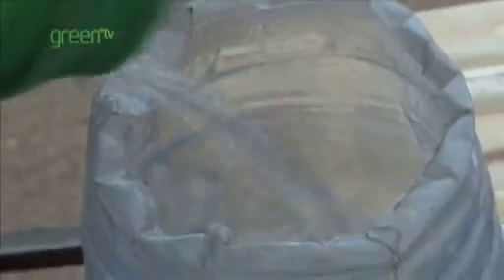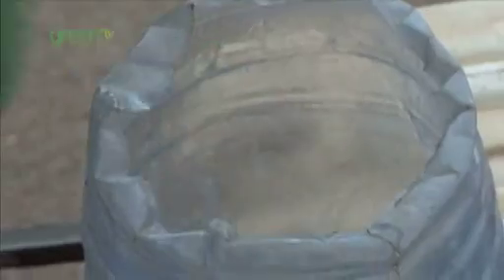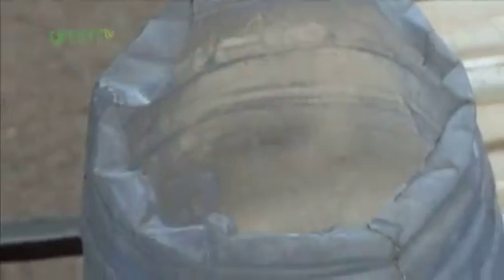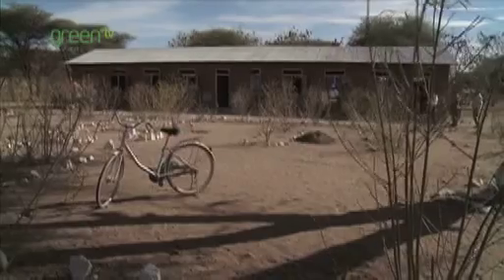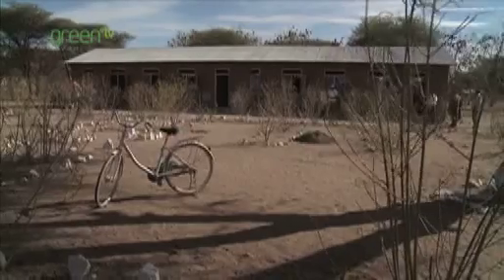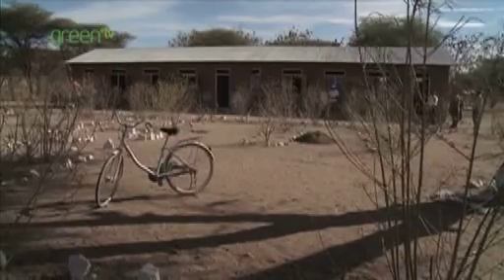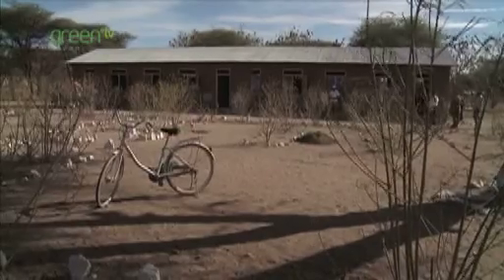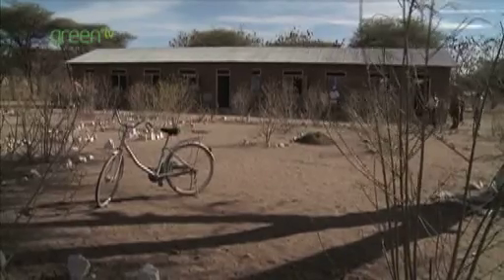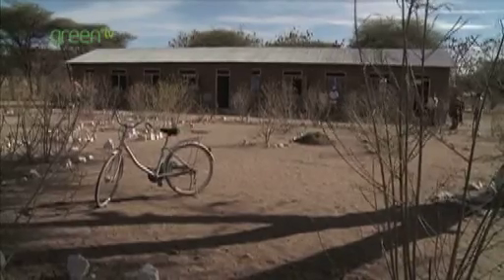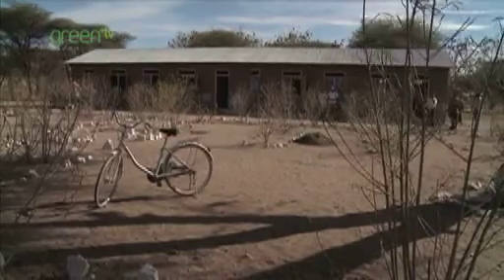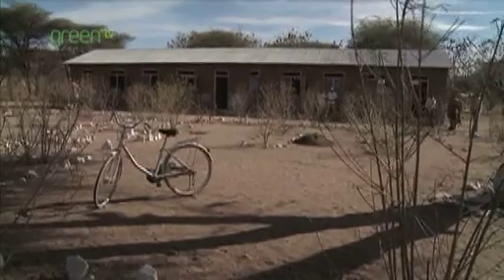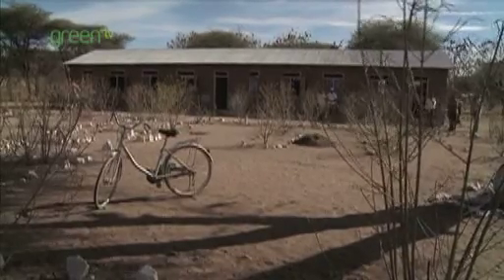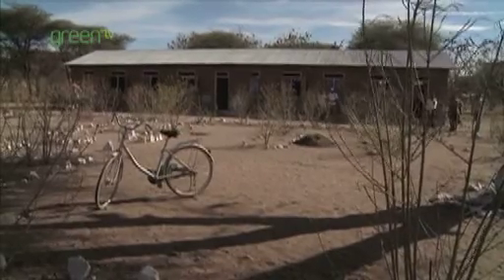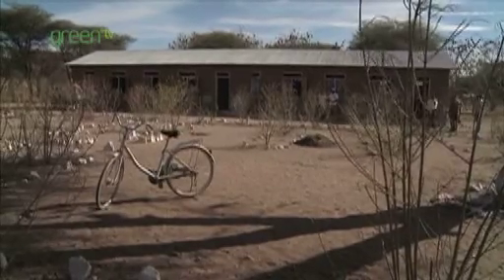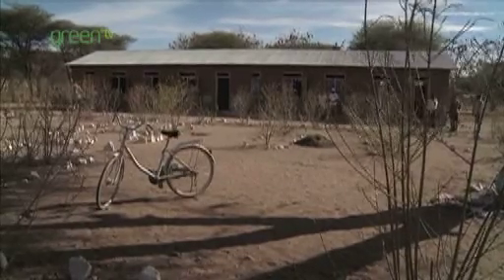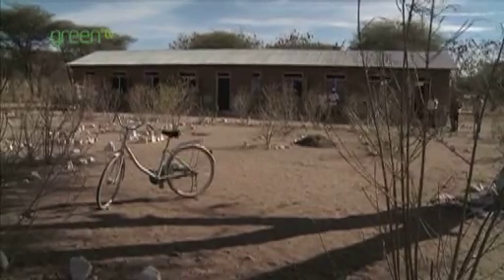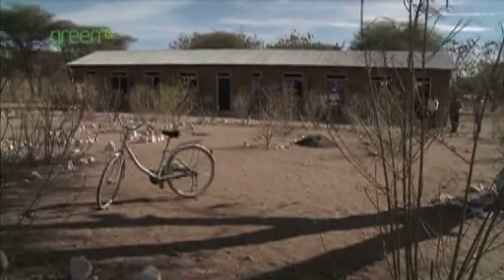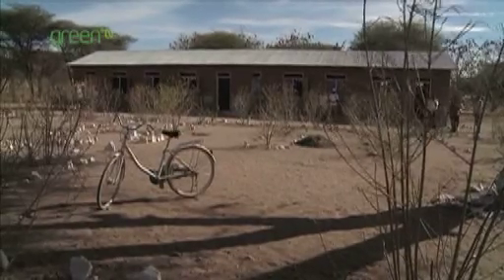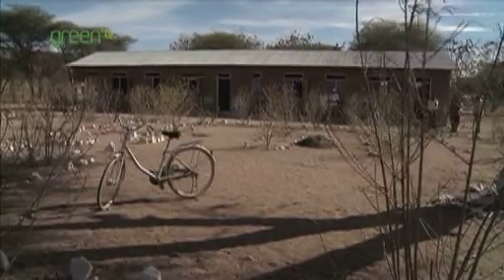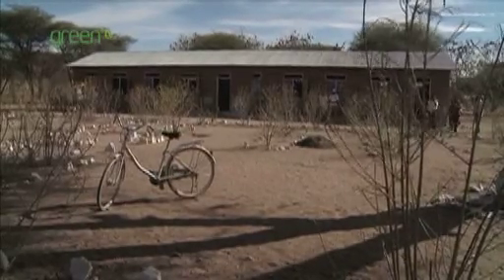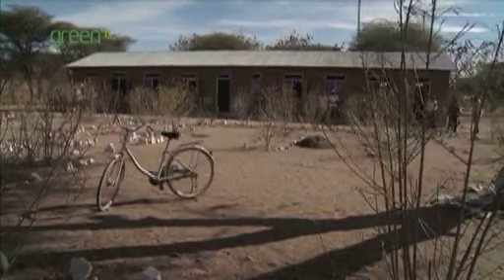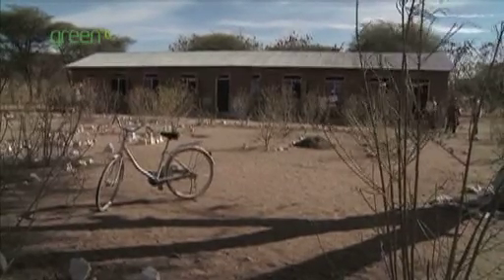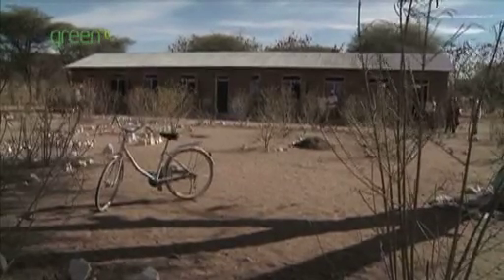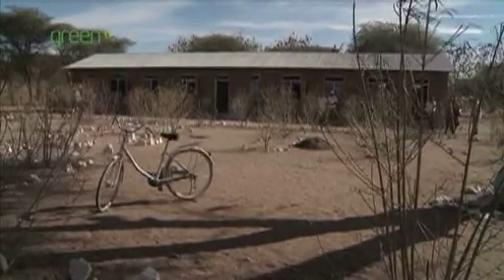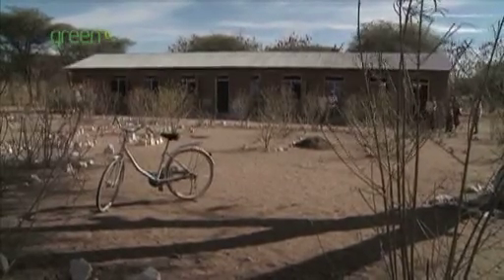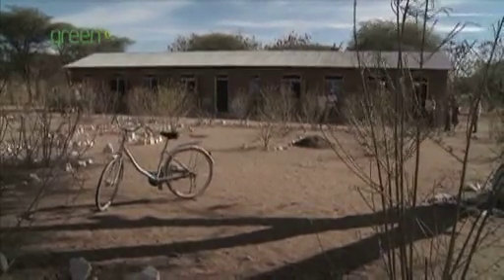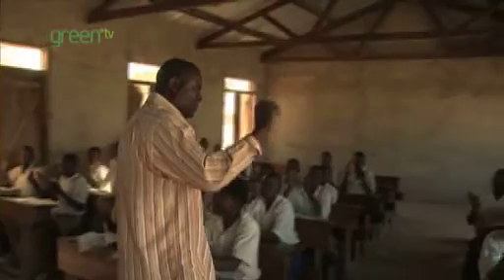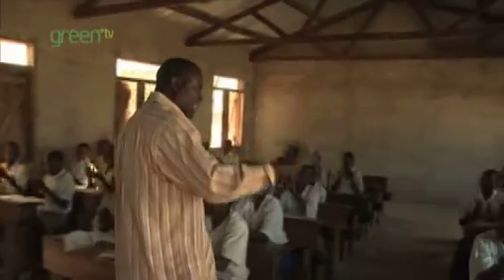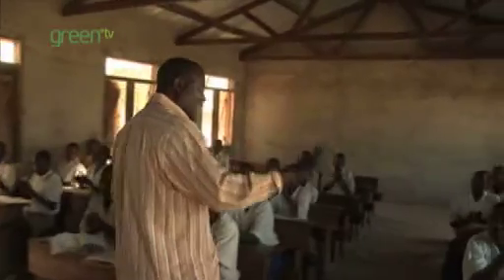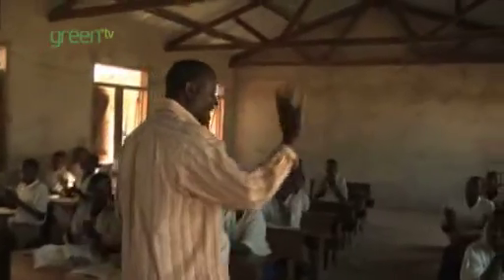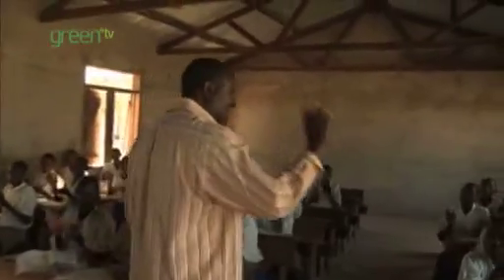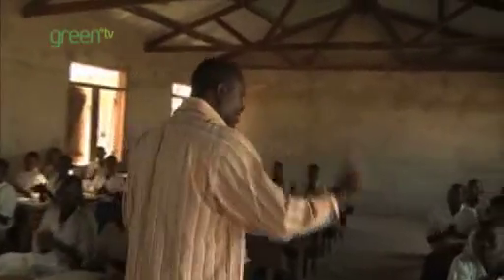Today, the children of Shinyanga not only go to school — some even go on to university.